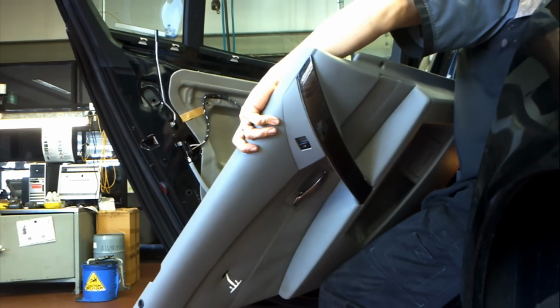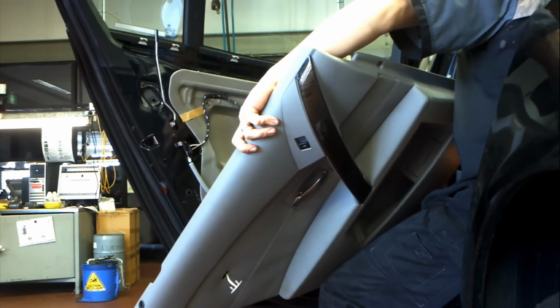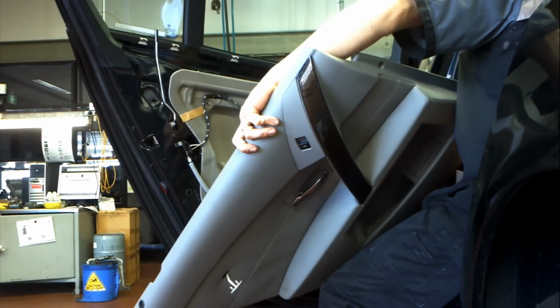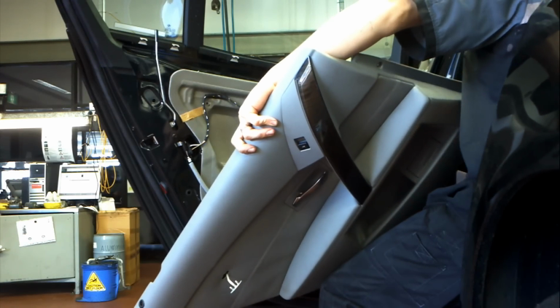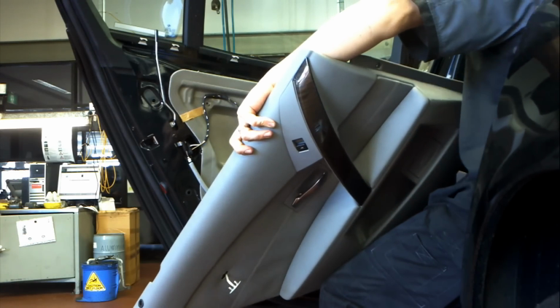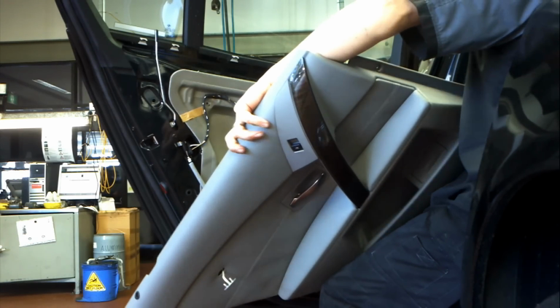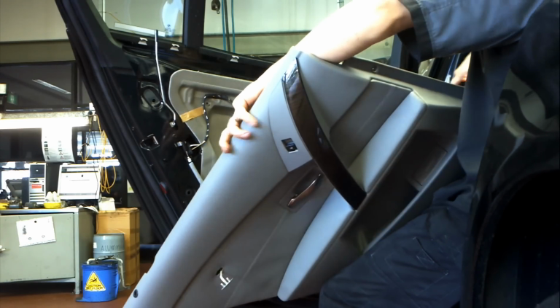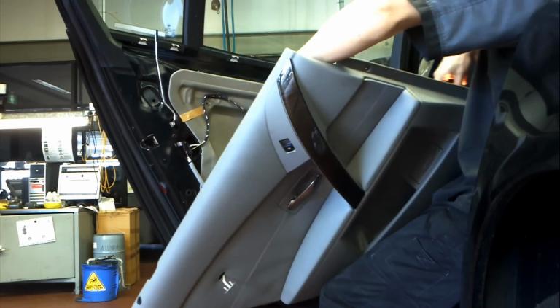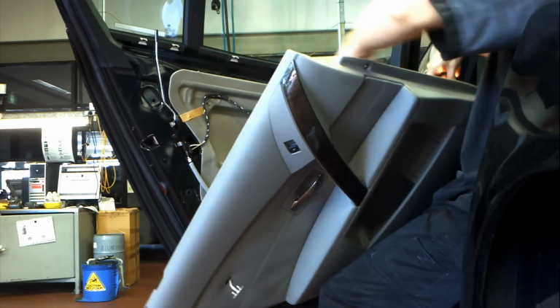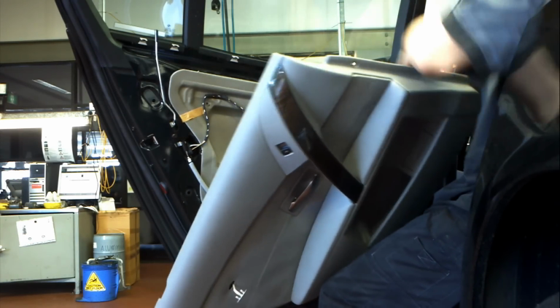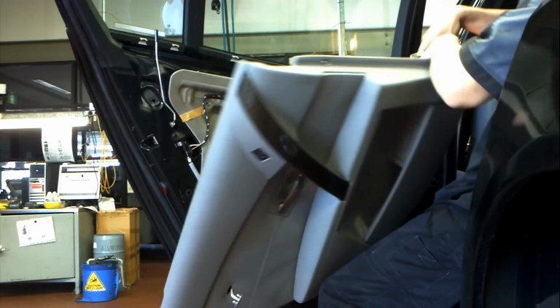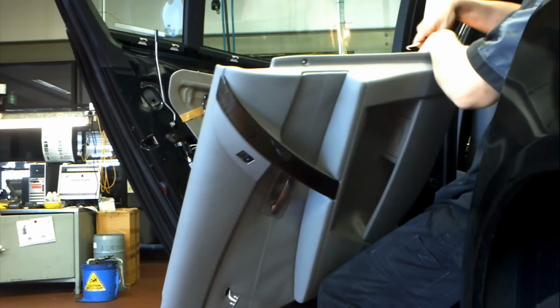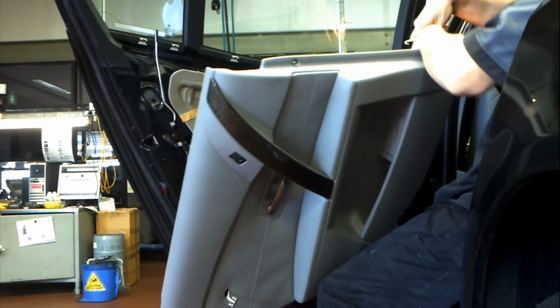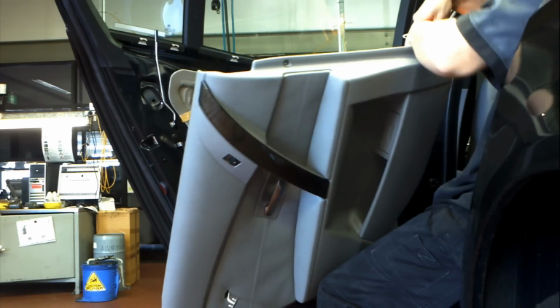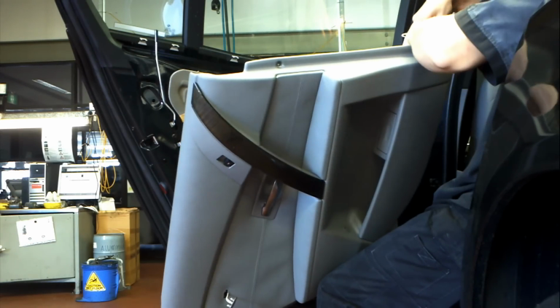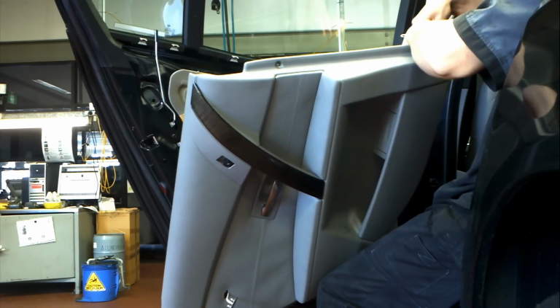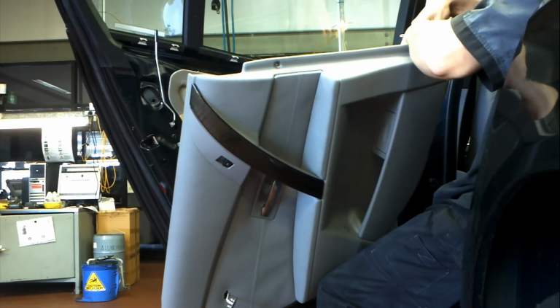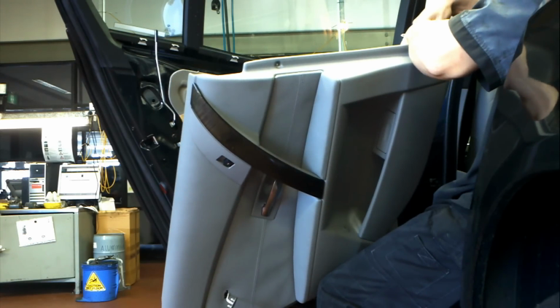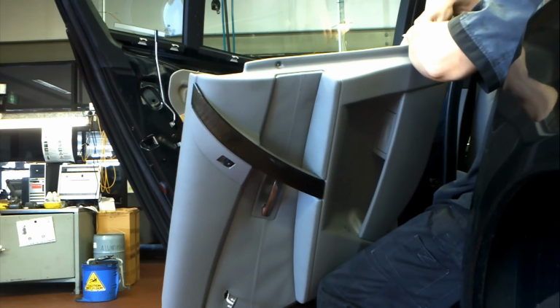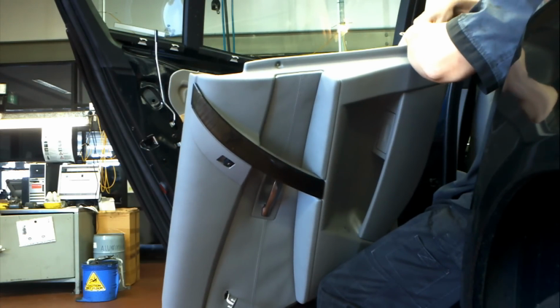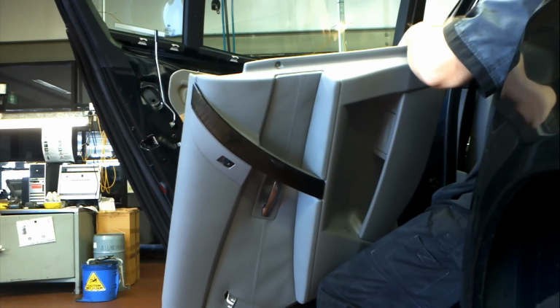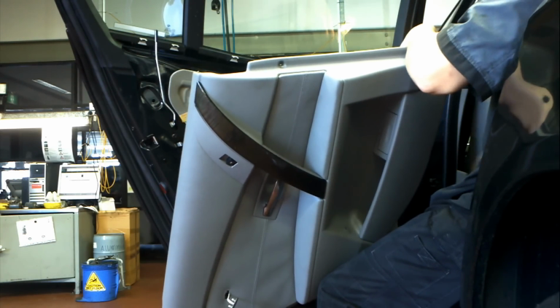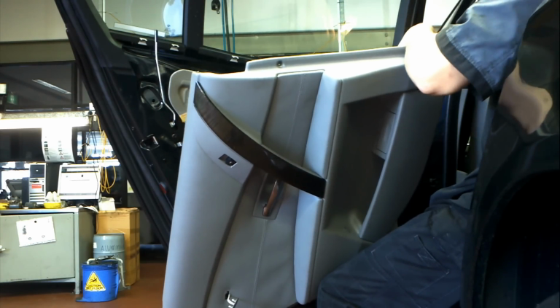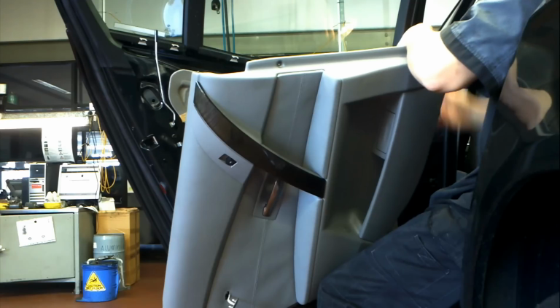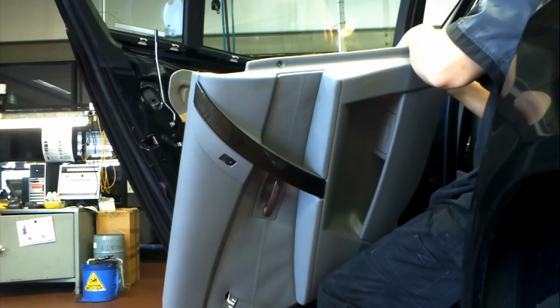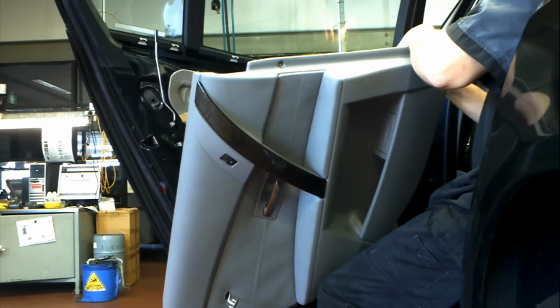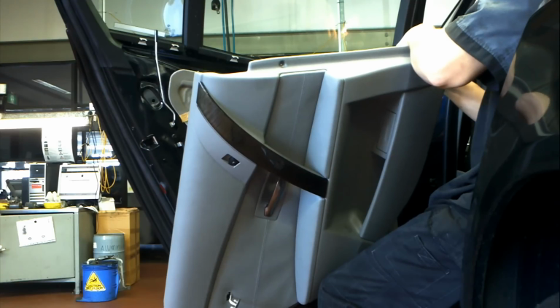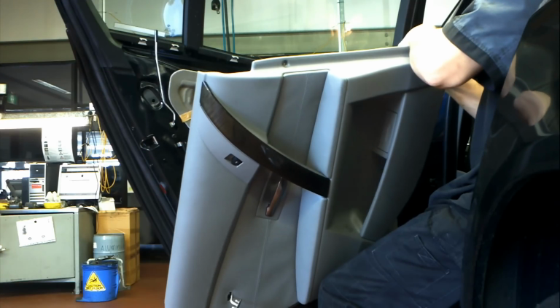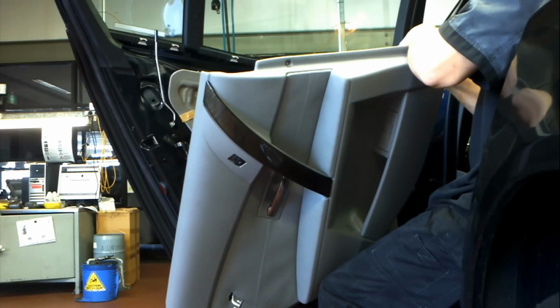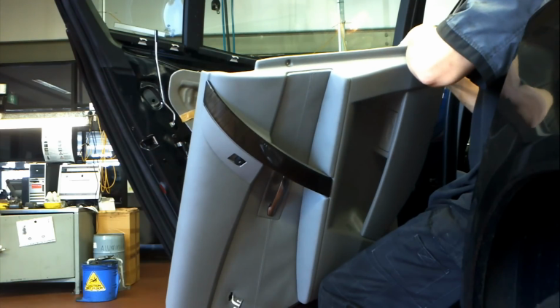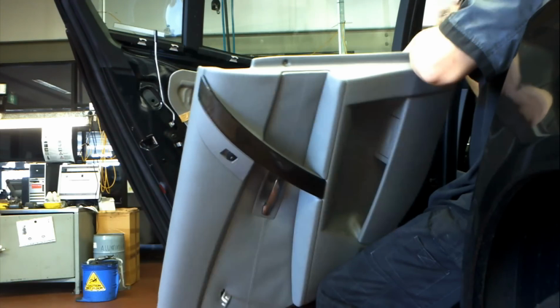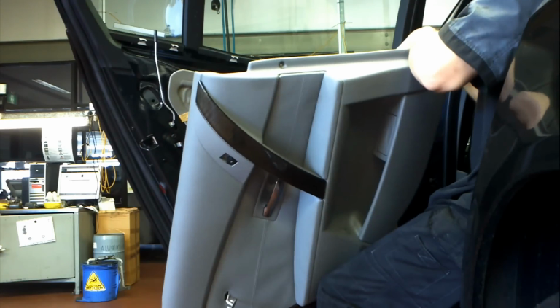First of all I took the bottom light out — that's easy enough, just push that through and unplug it by pulling out the plug. Easy peasy.